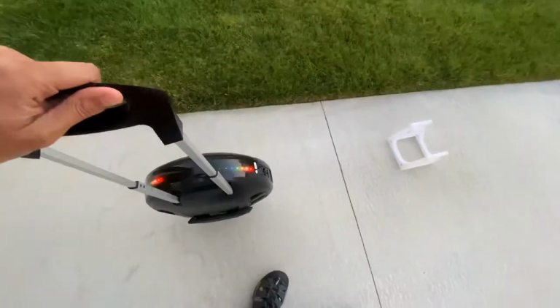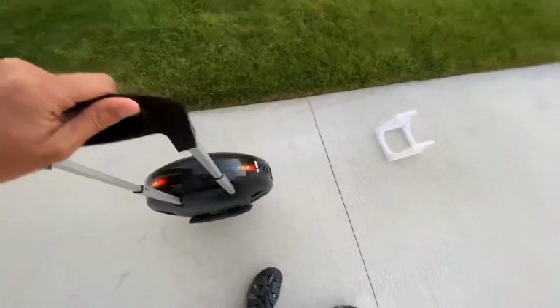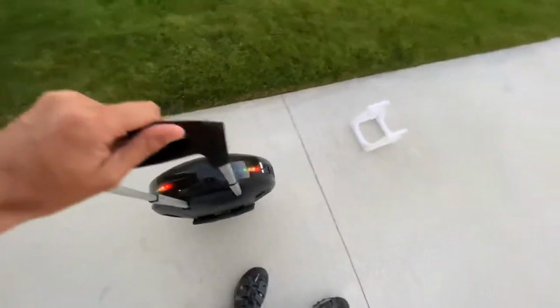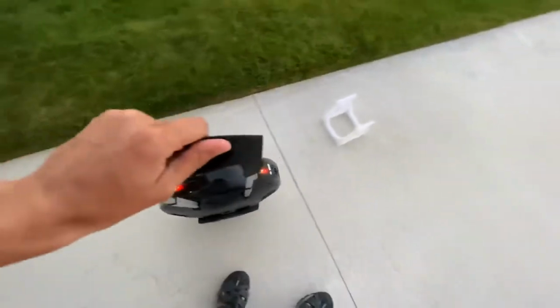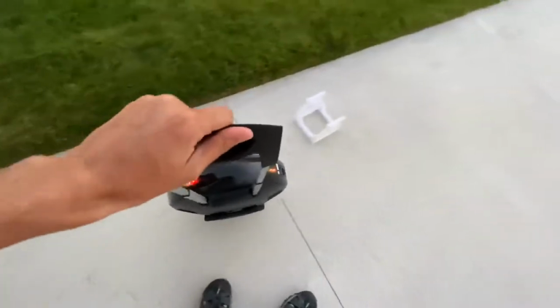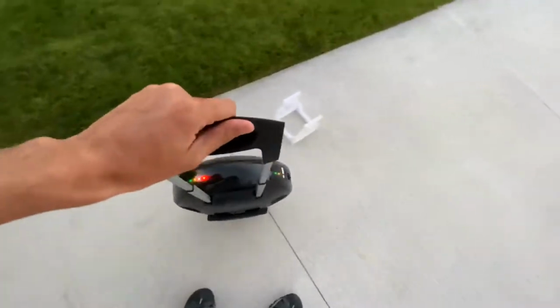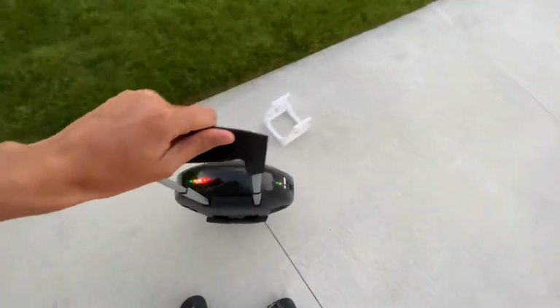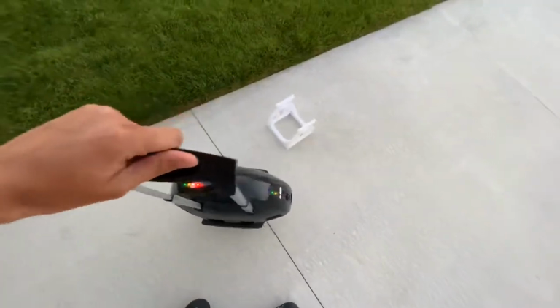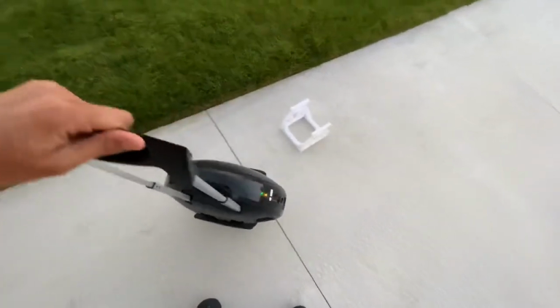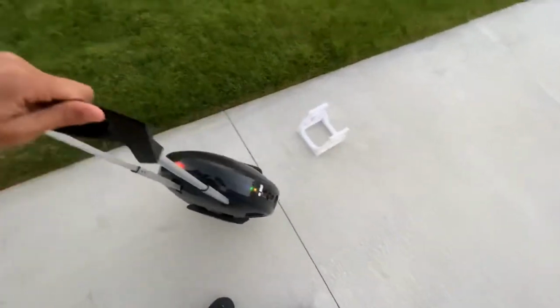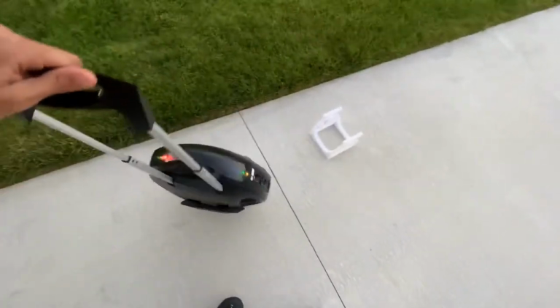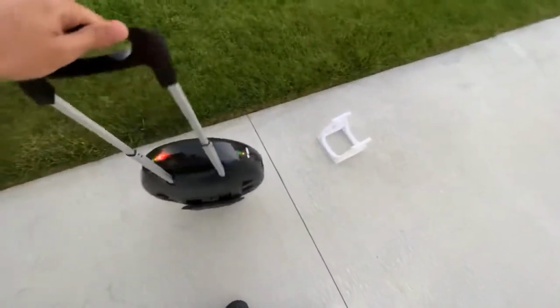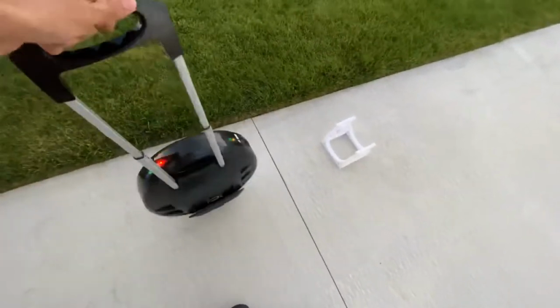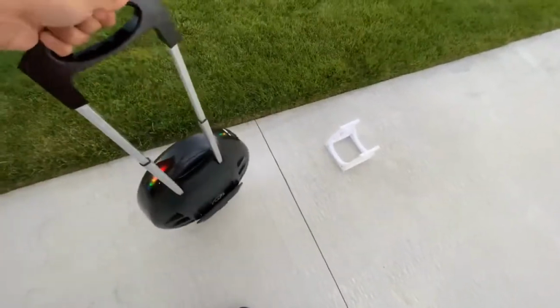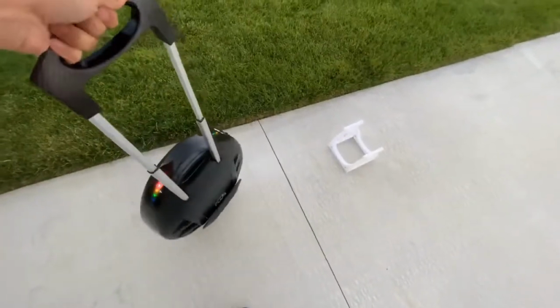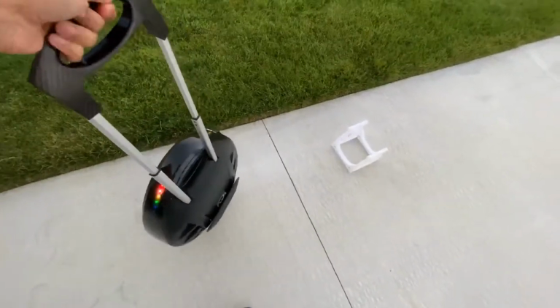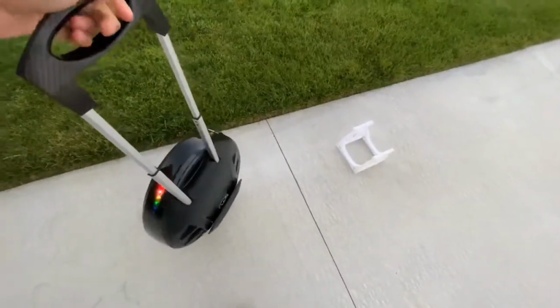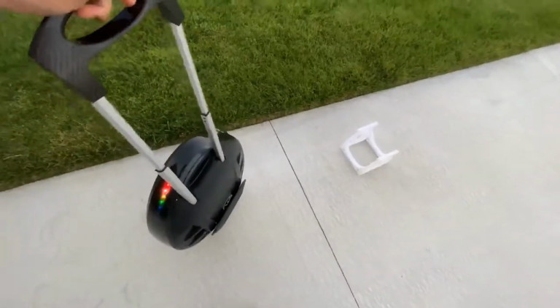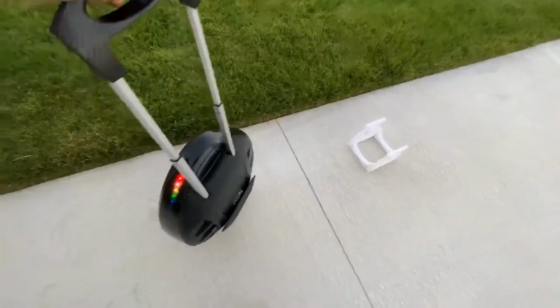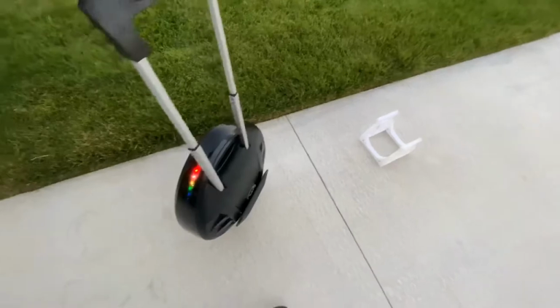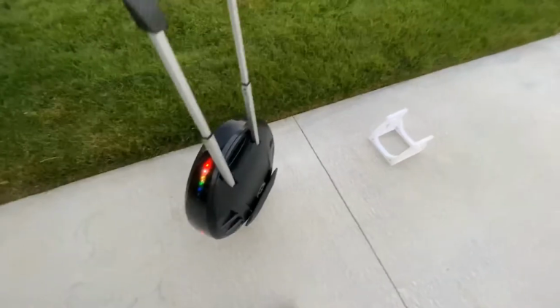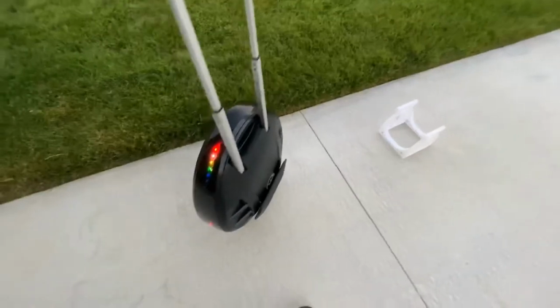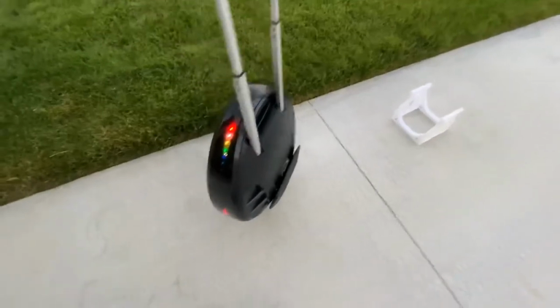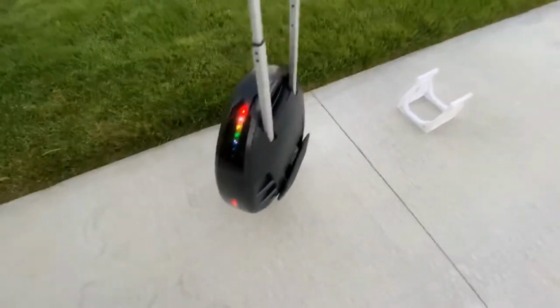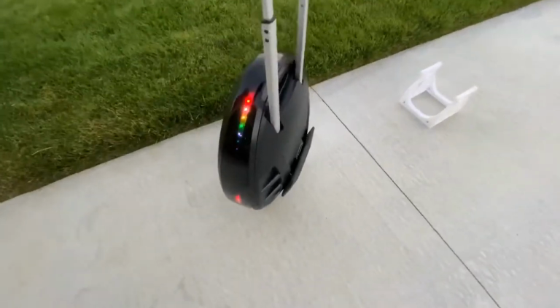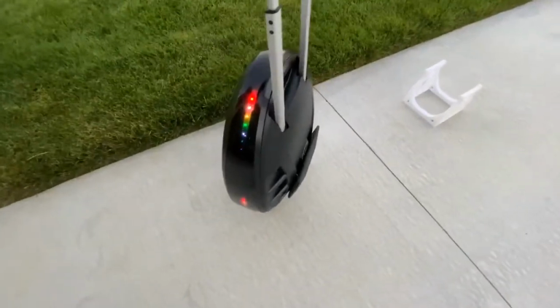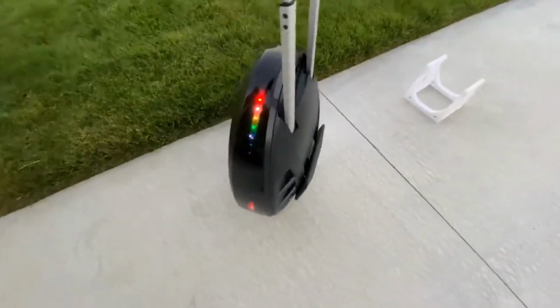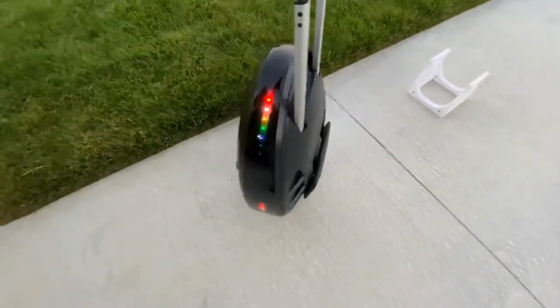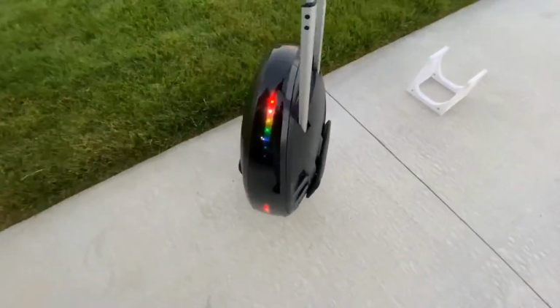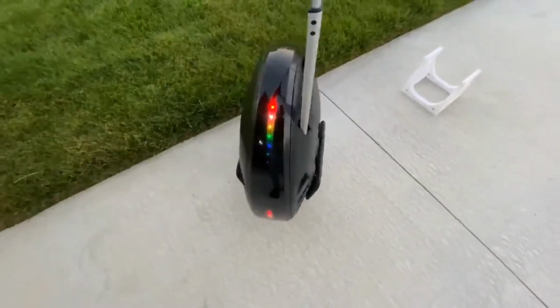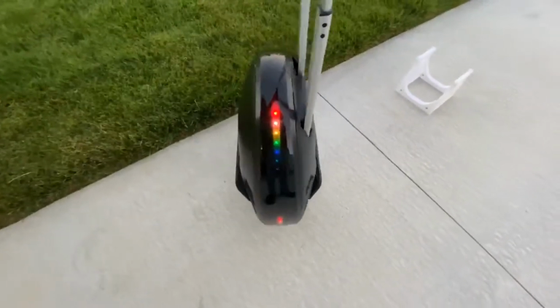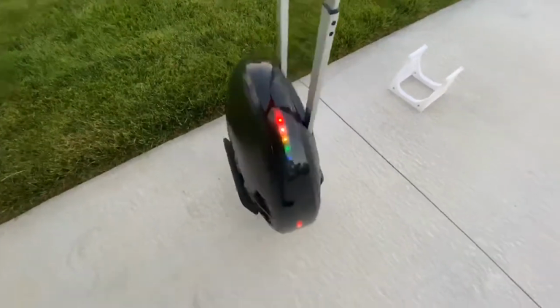You also get built-in Bluetooth speakers and a headlight that's built-in, which you can turn on and off.